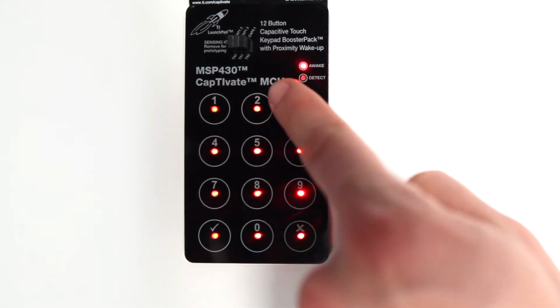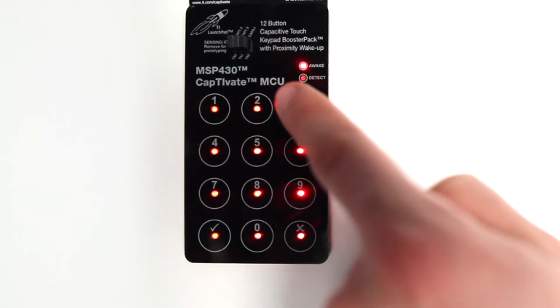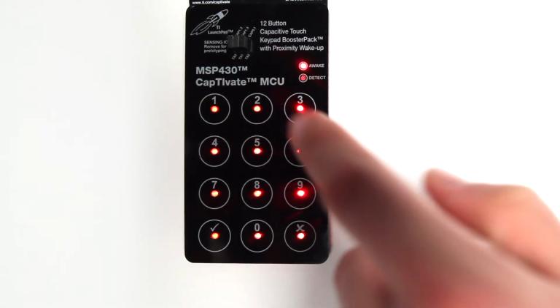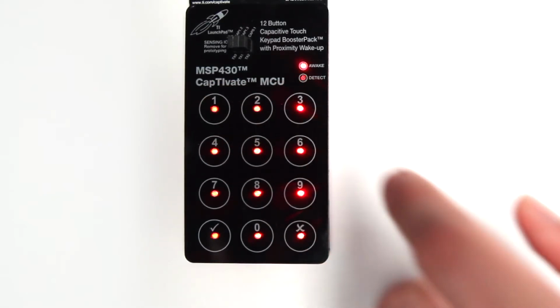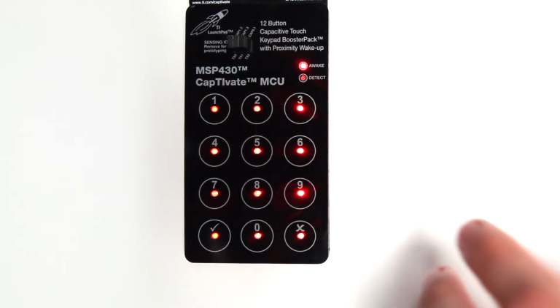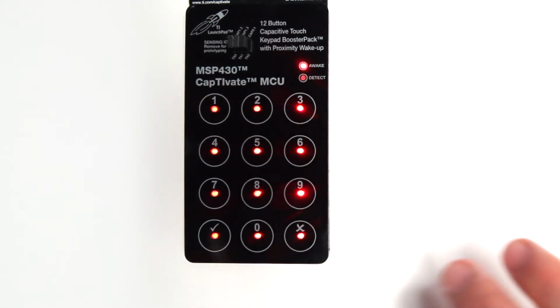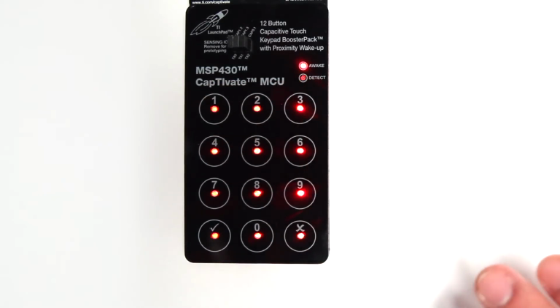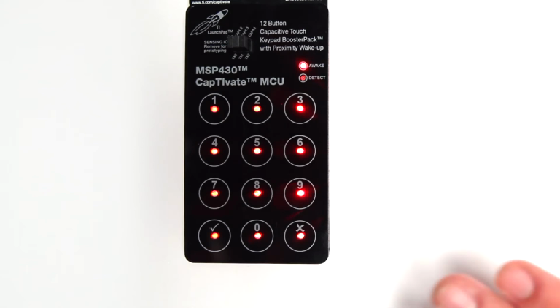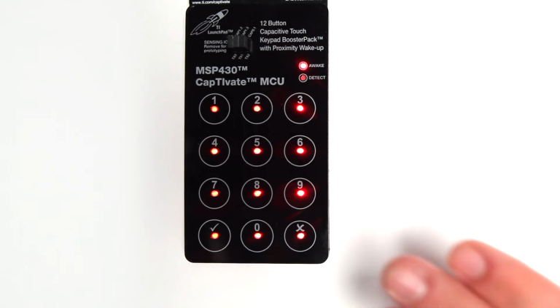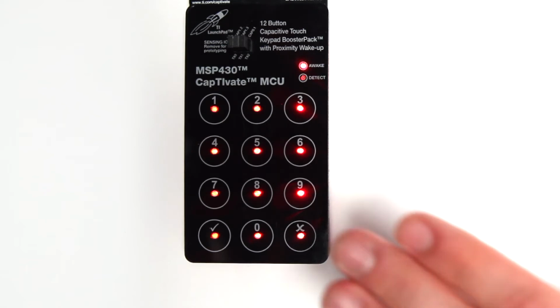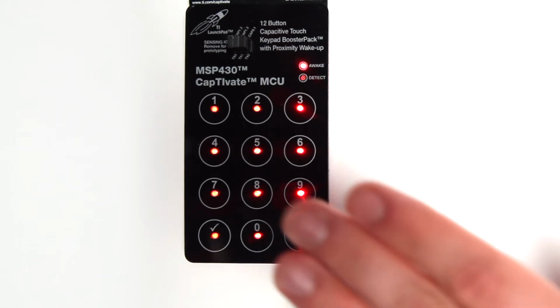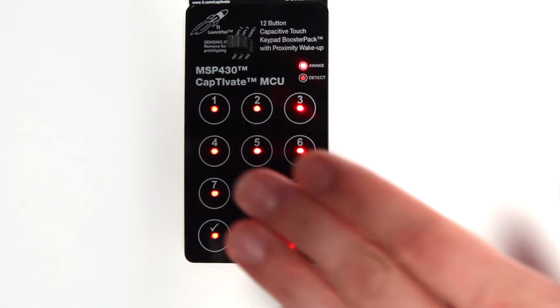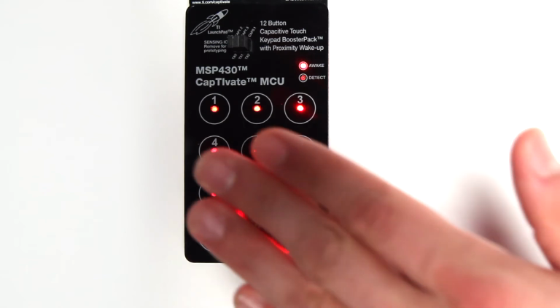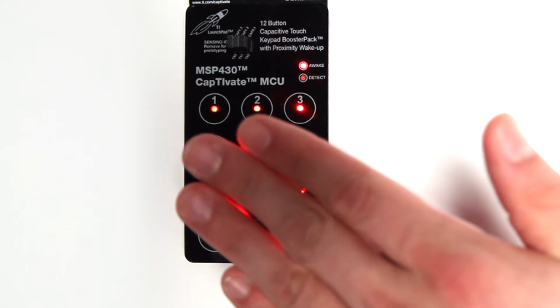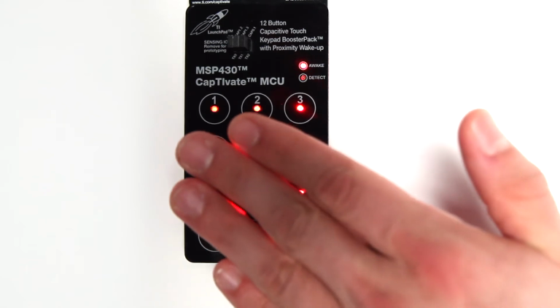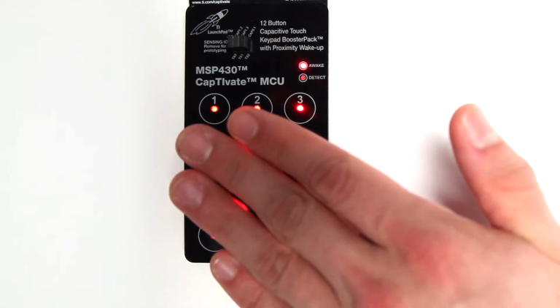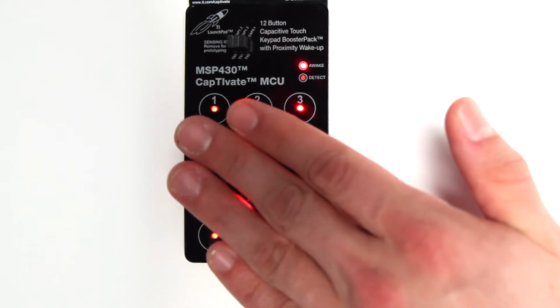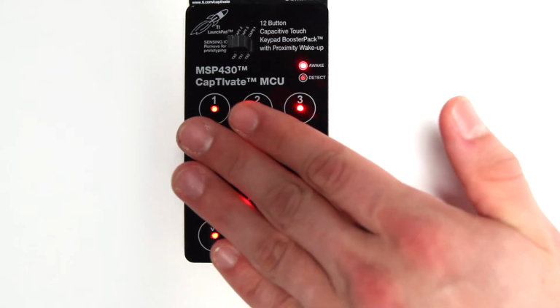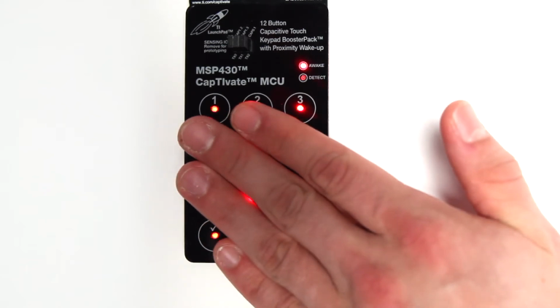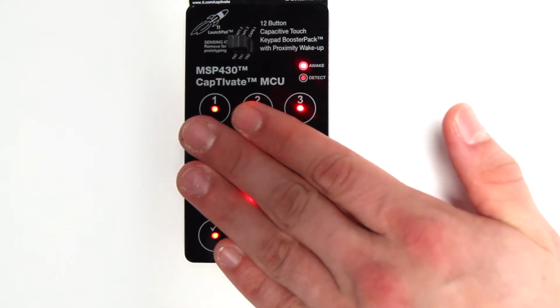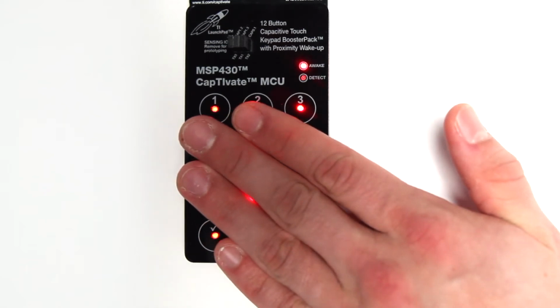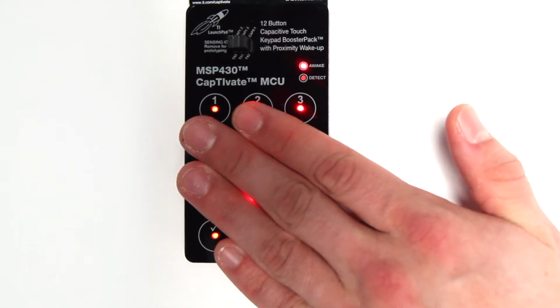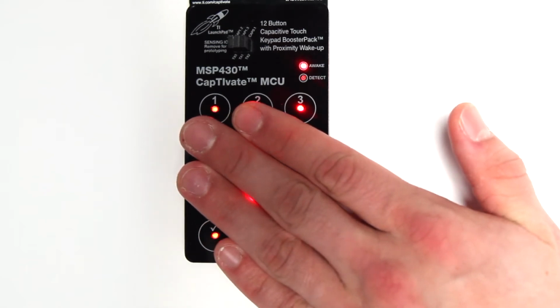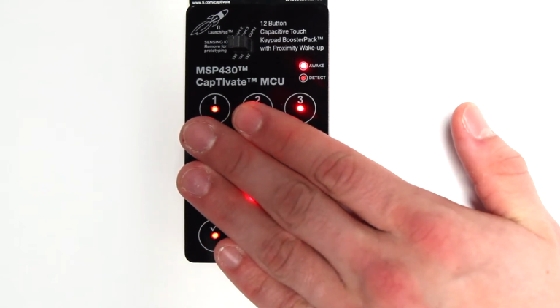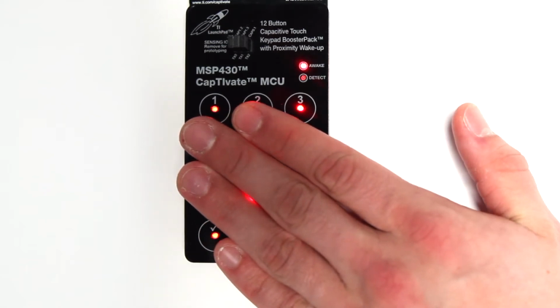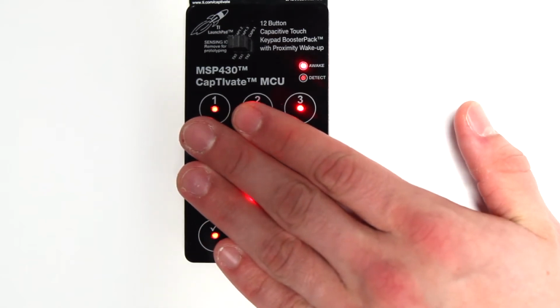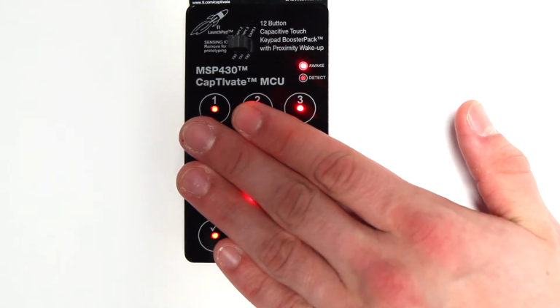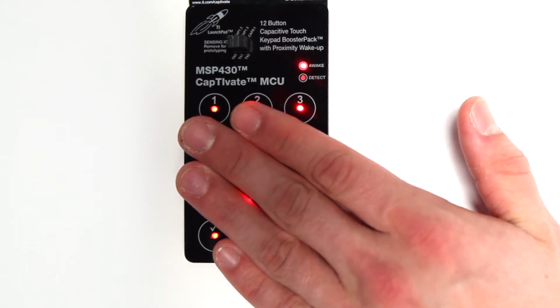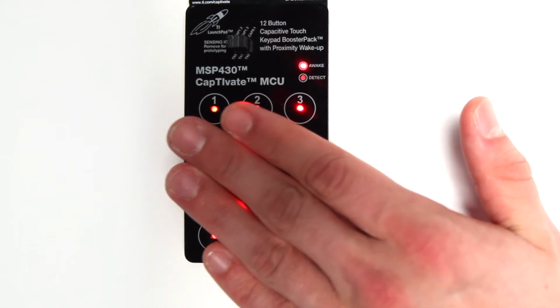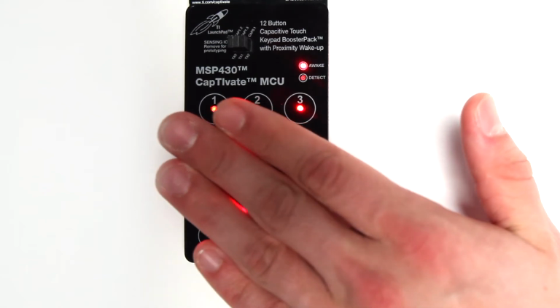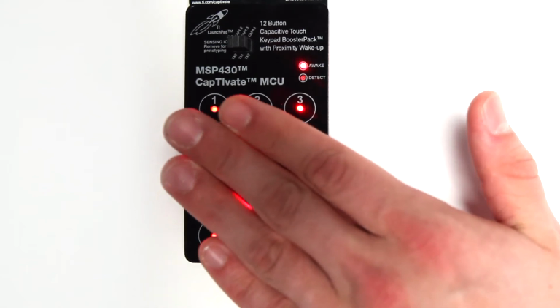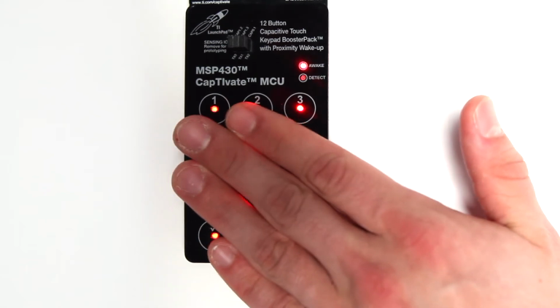Worried about accidental button presses? The false button presses are not detected.